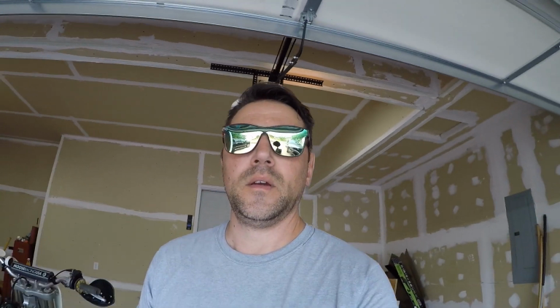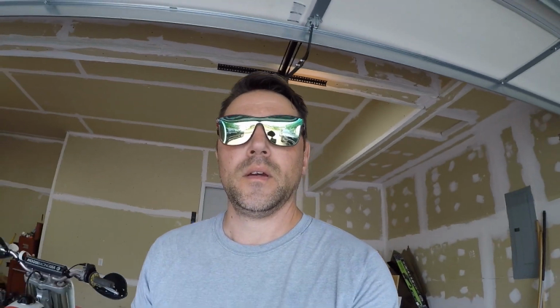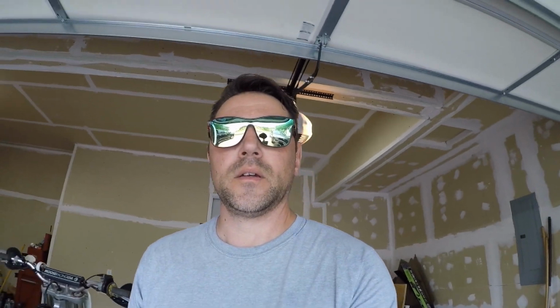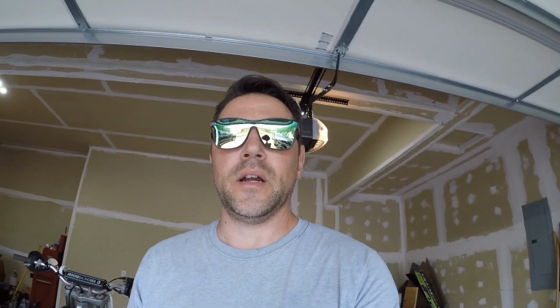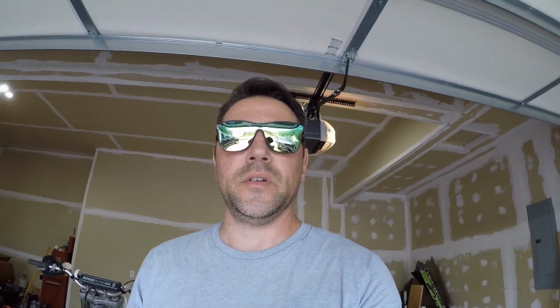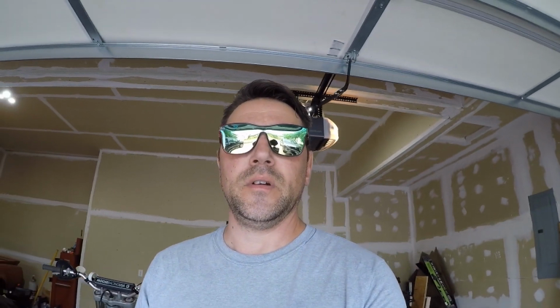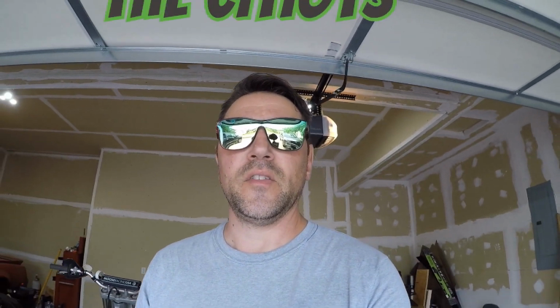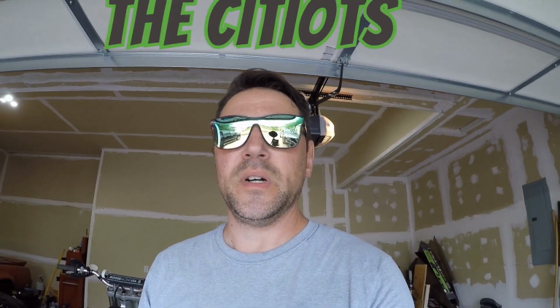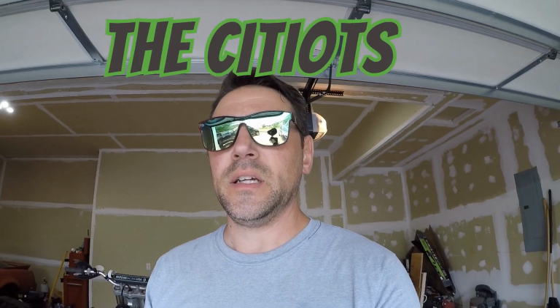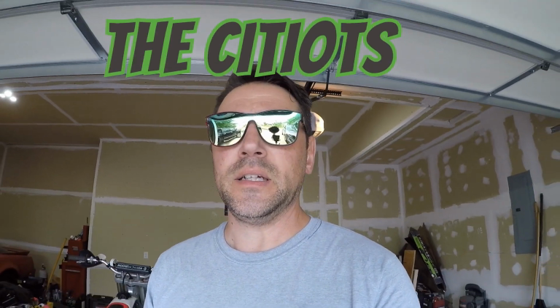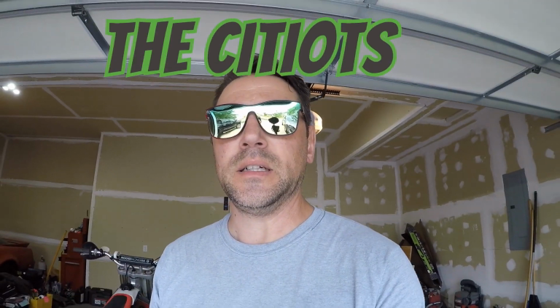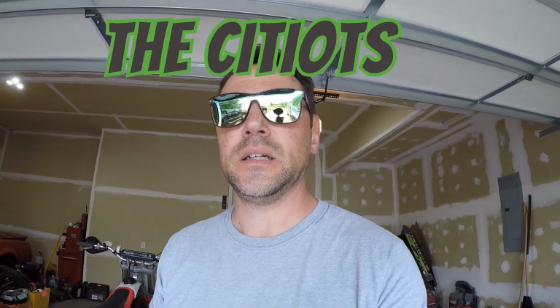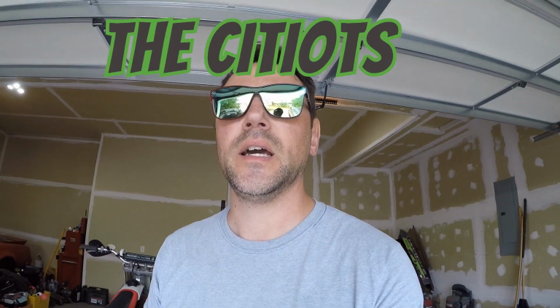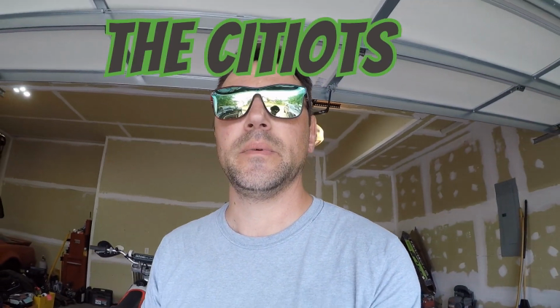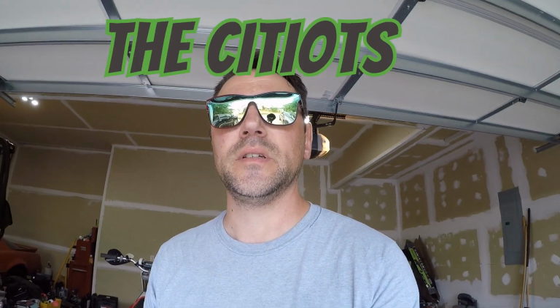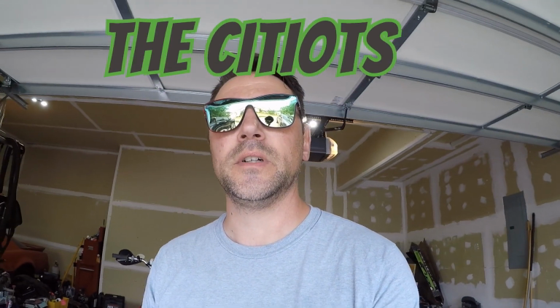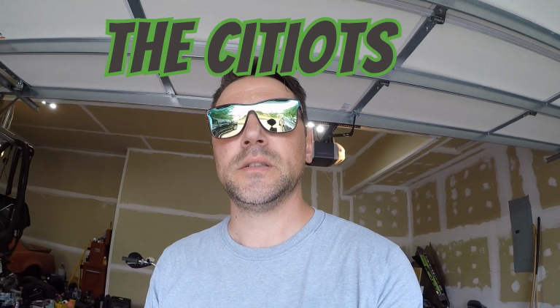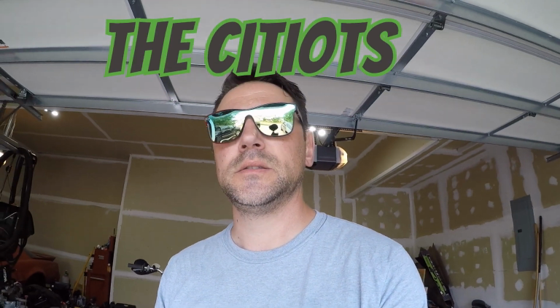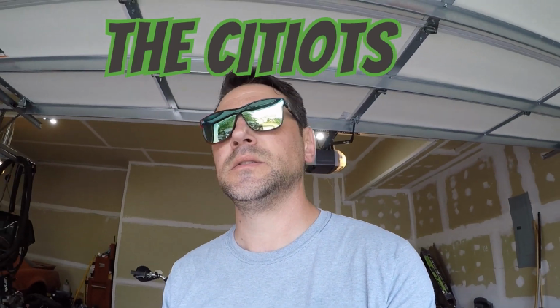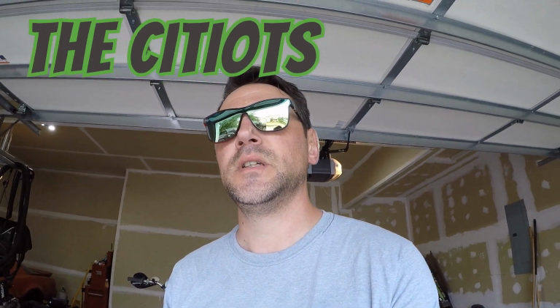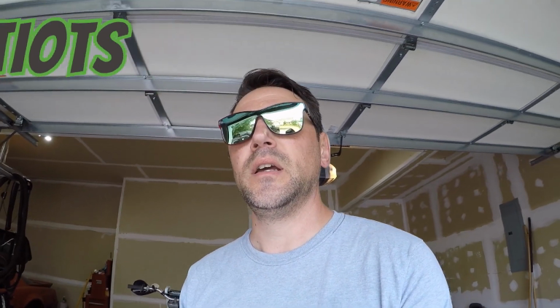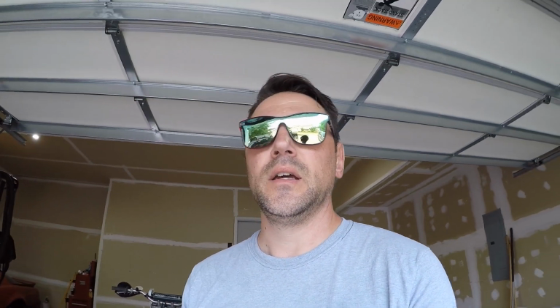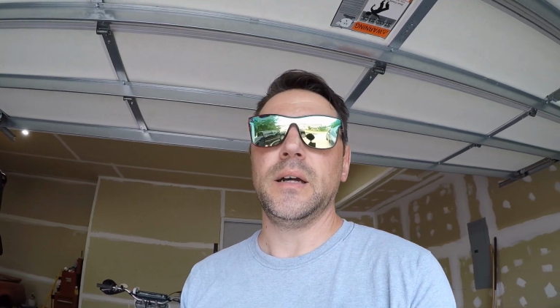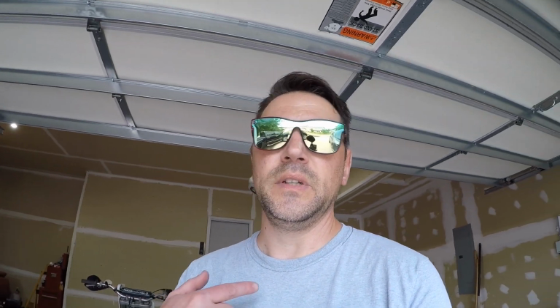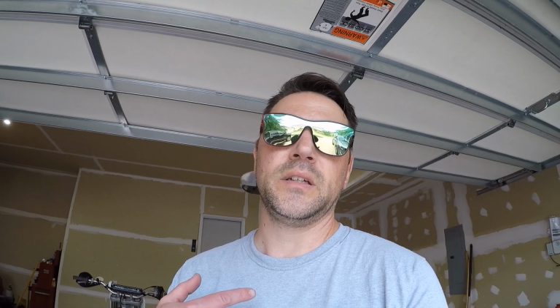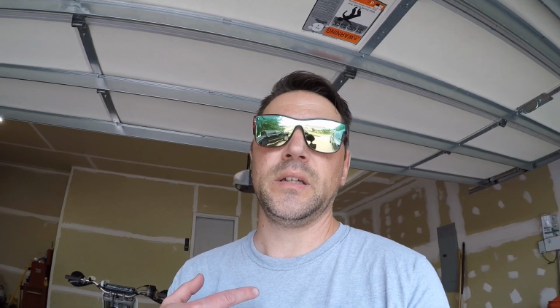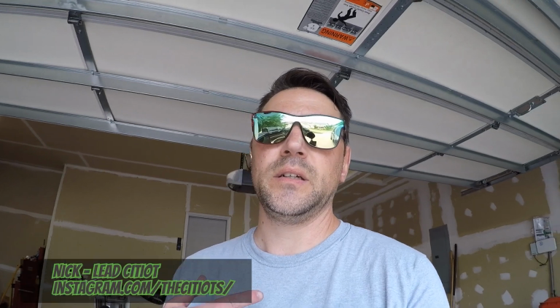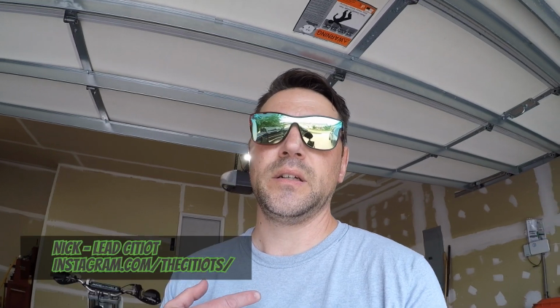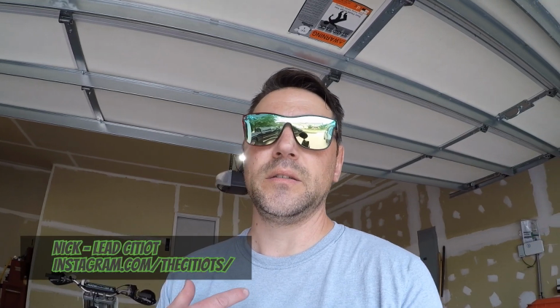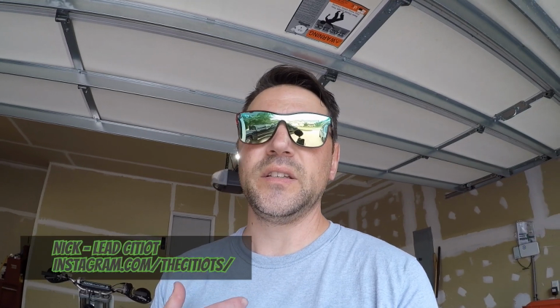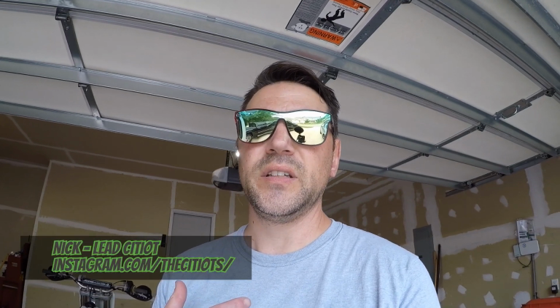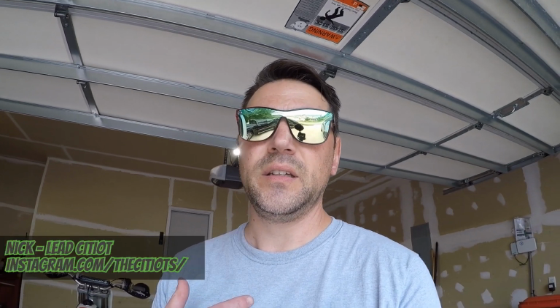Good afternoon, everybody. Happy summer. I'm Nick, your lead city it.